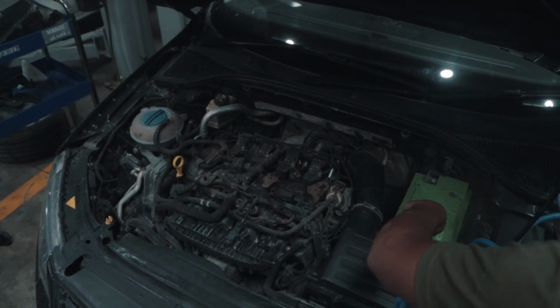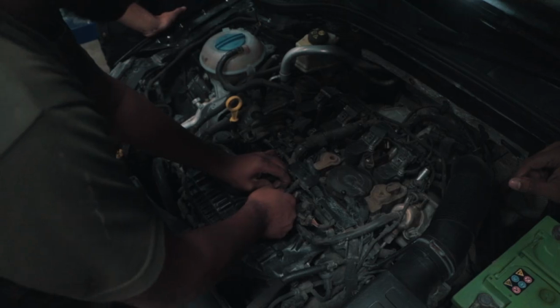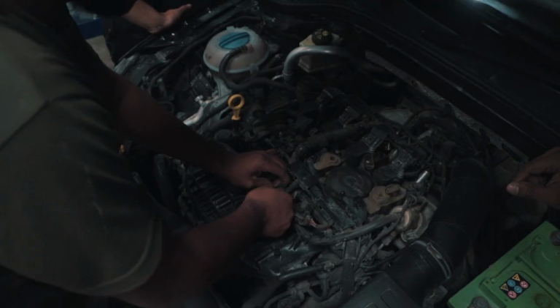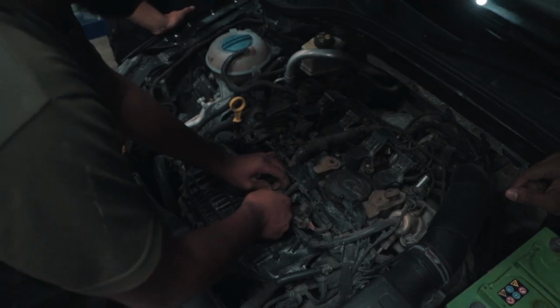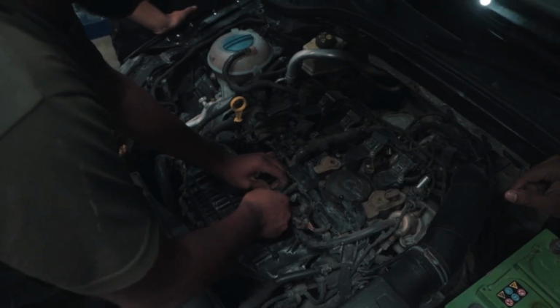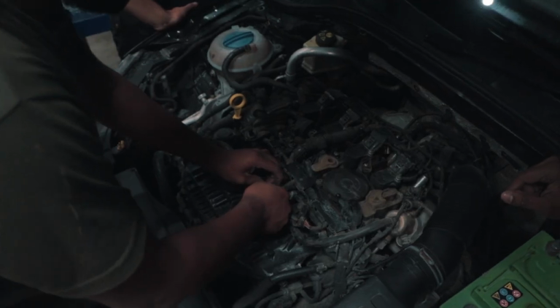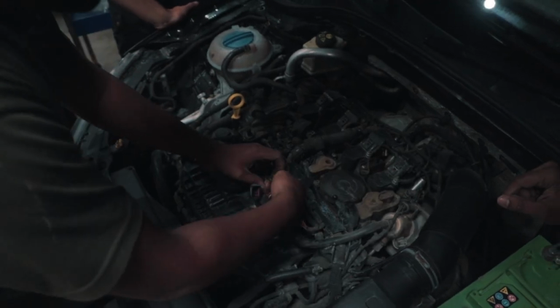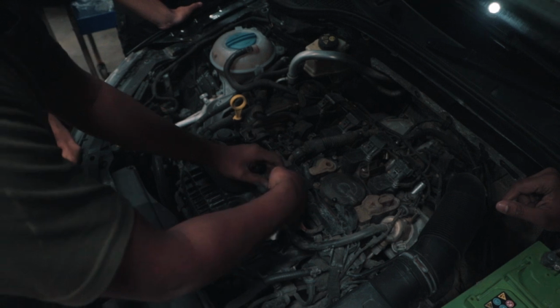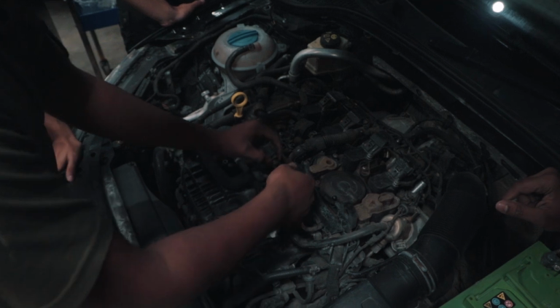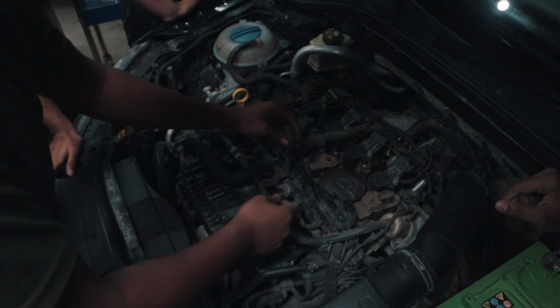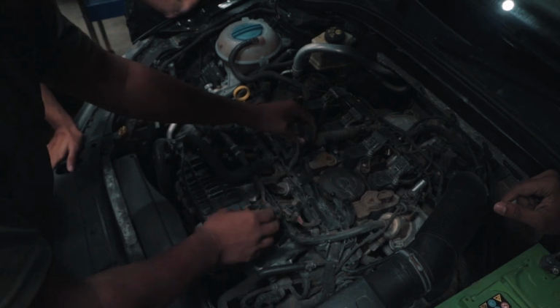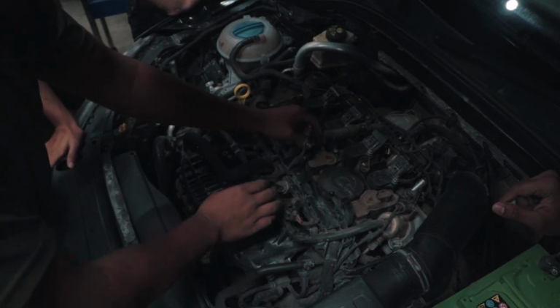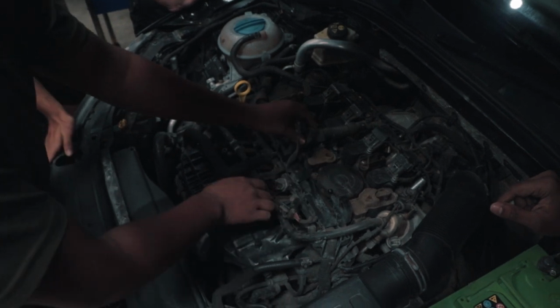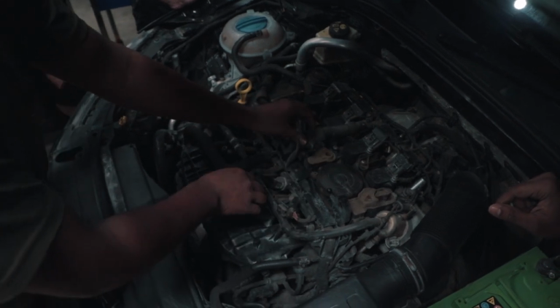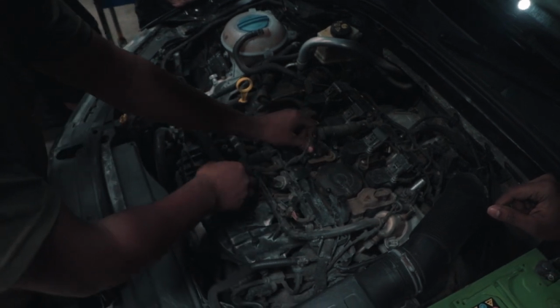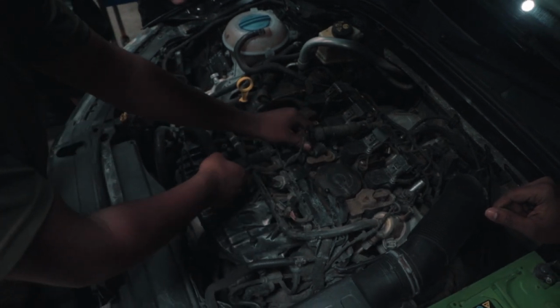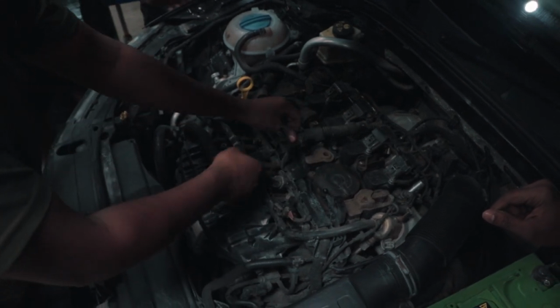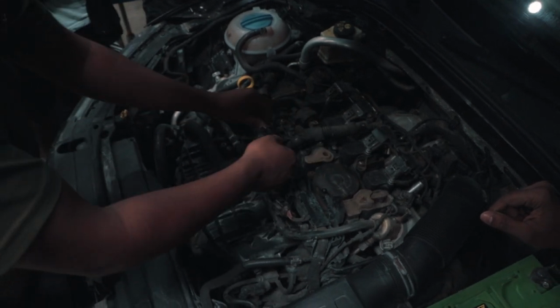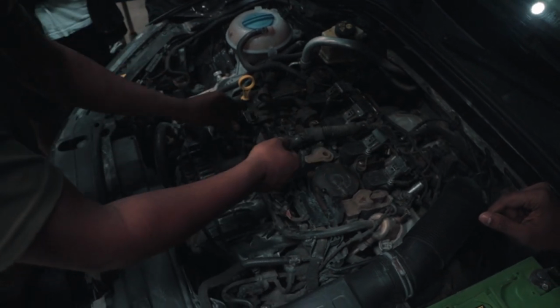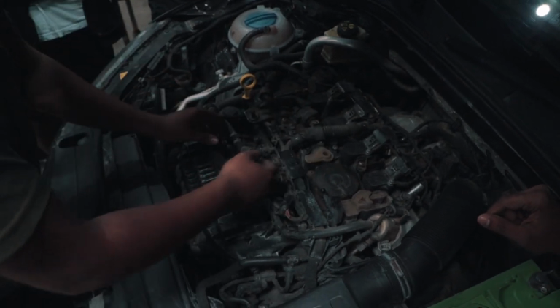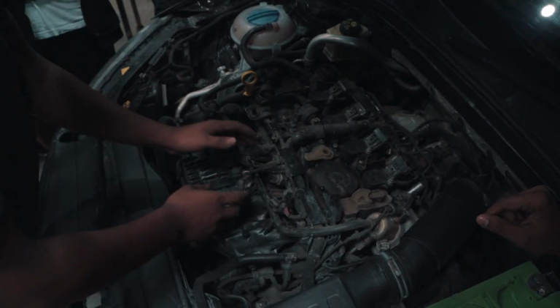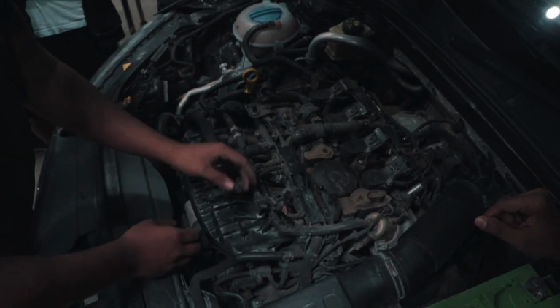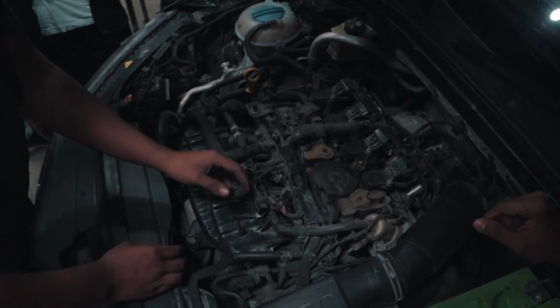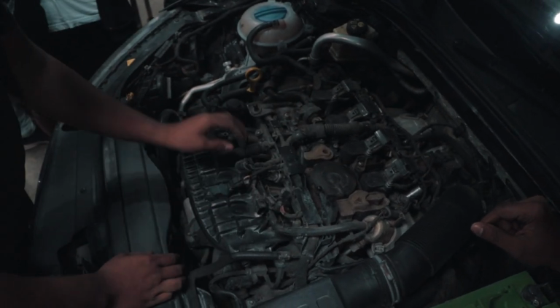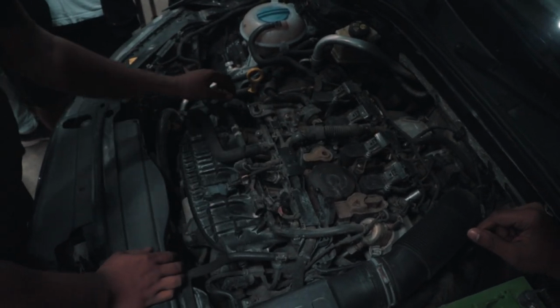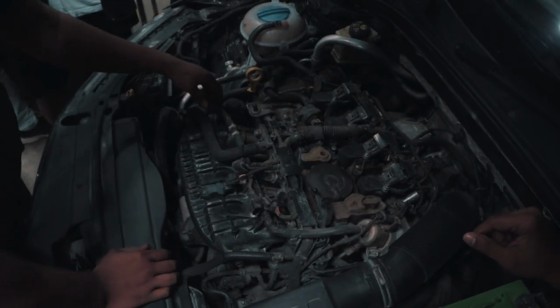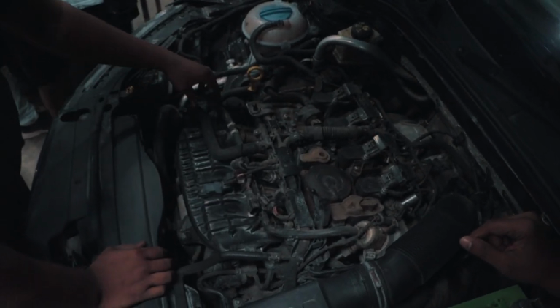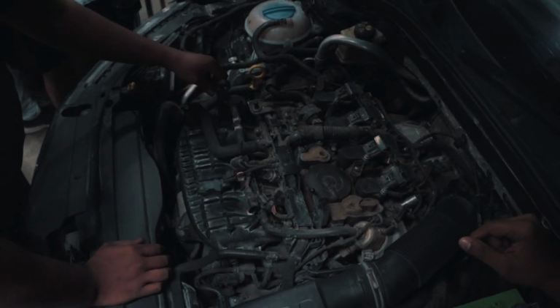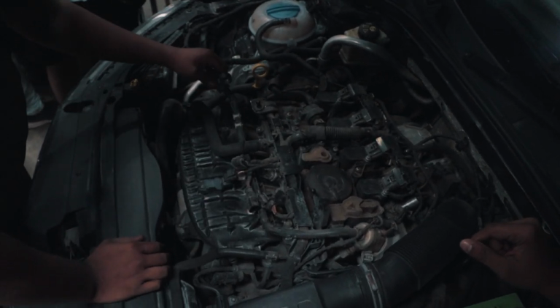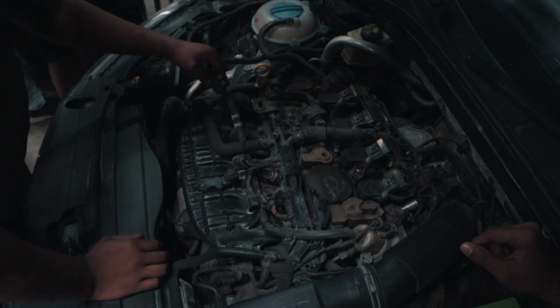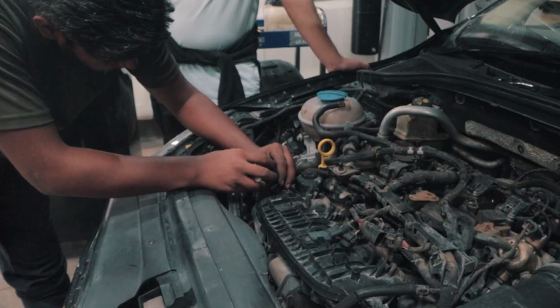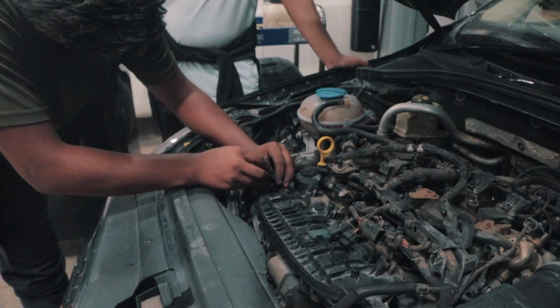After a proper inspection of the car, we found out the problem — it was the water pump, and it was leaking.